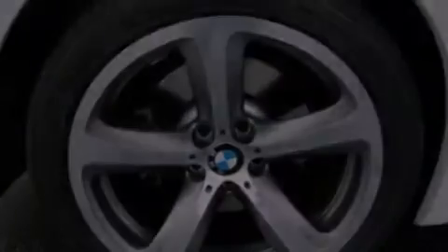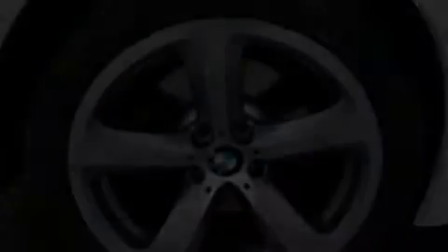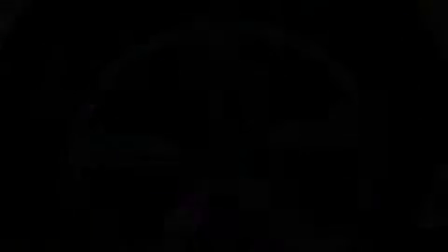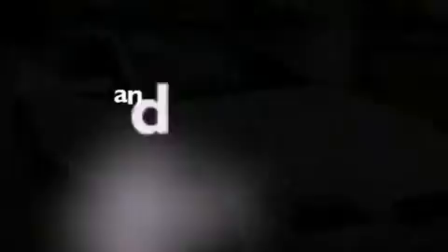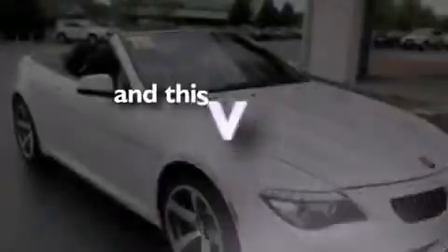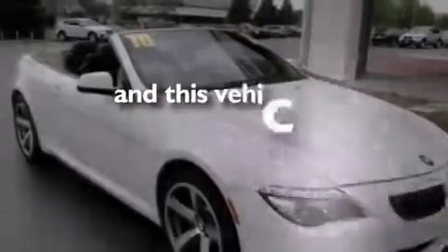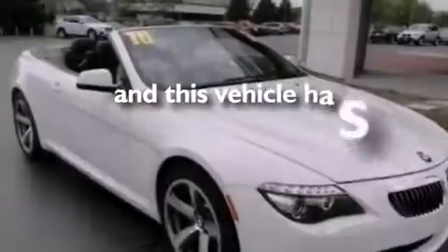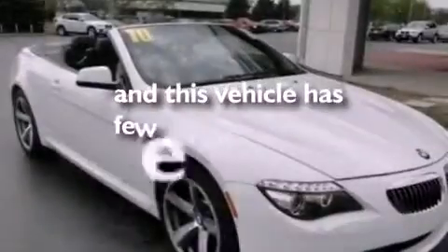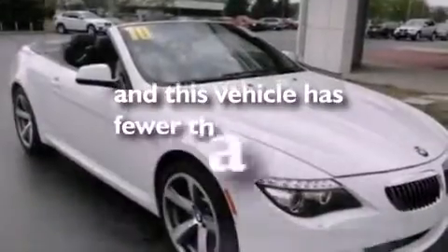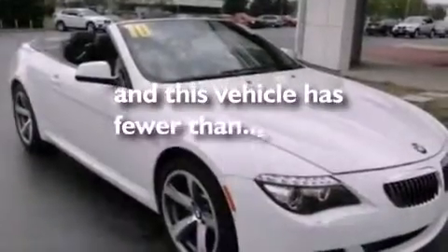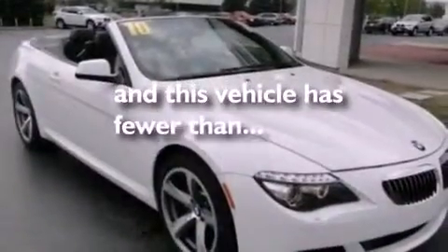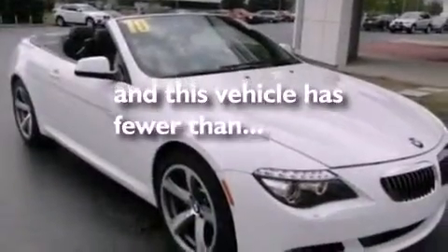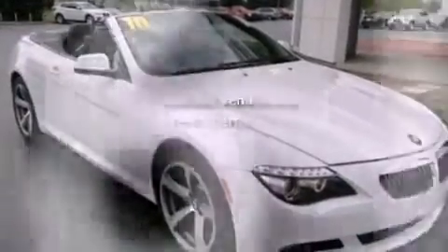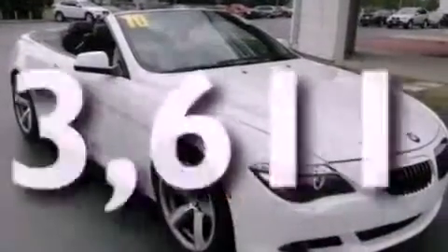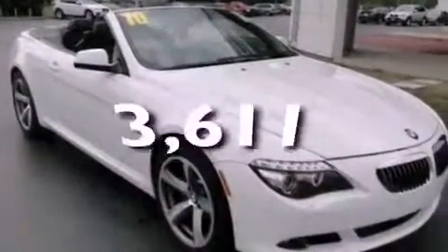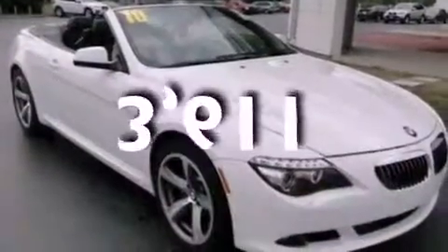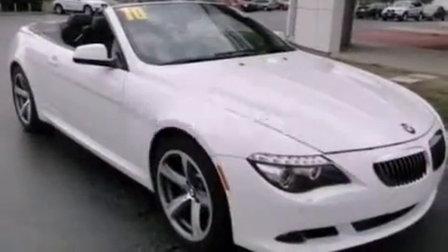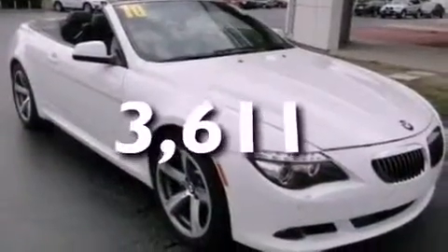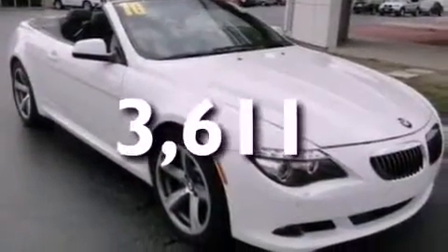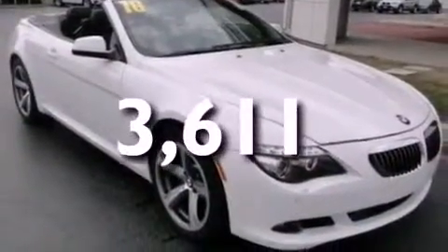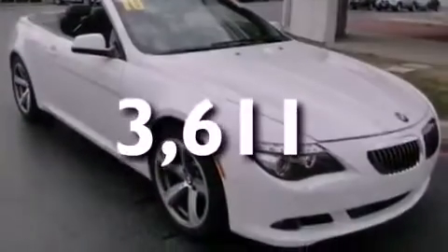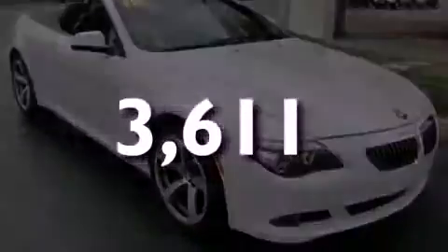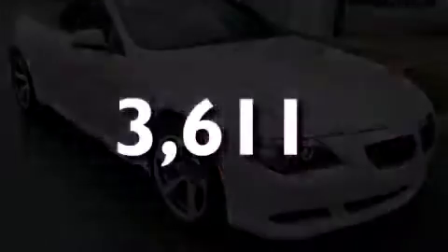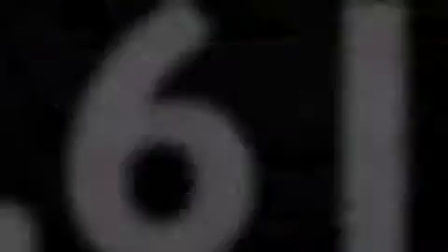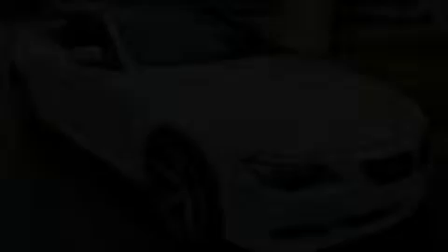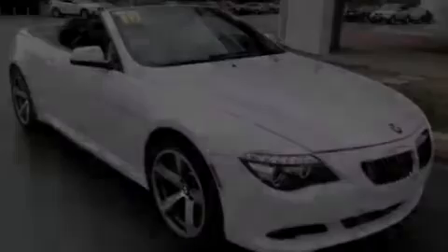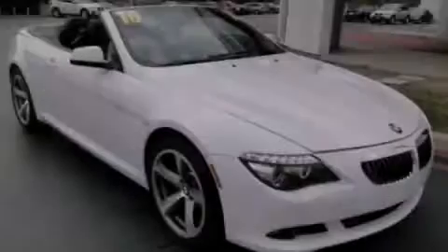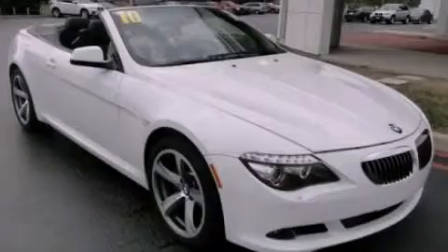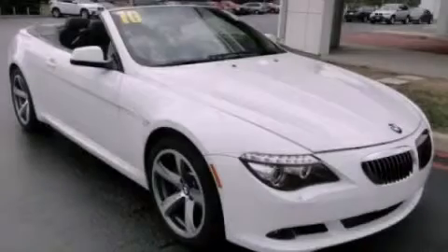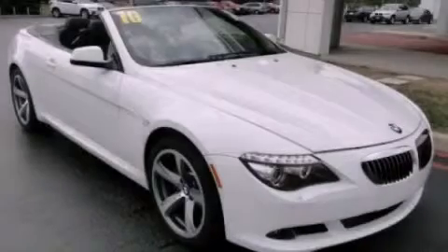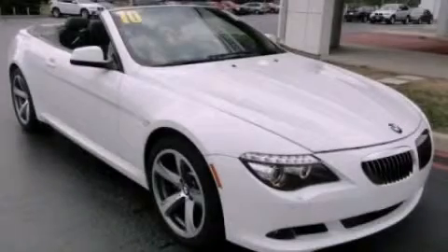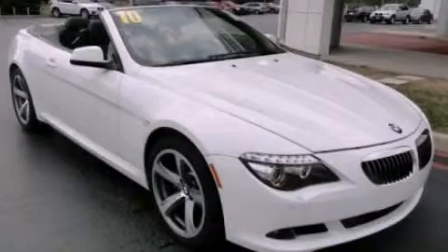This vehicle has less than 4,000 miles. Stop by today and test drive this vehicle for yourself.